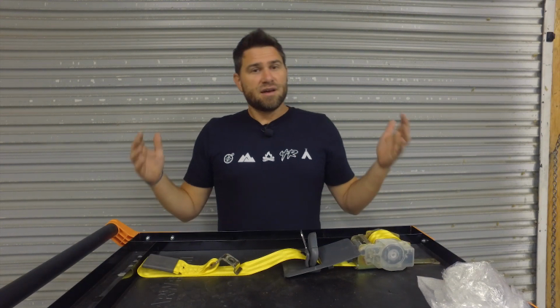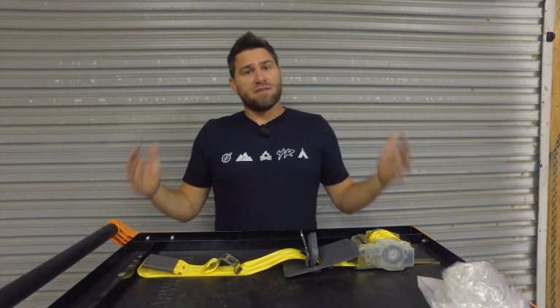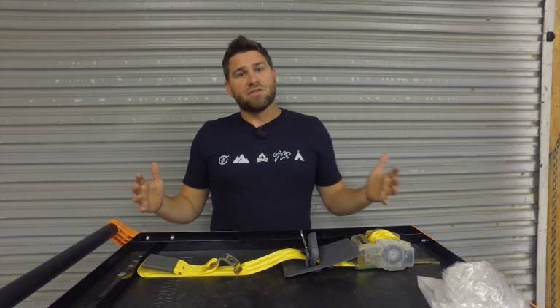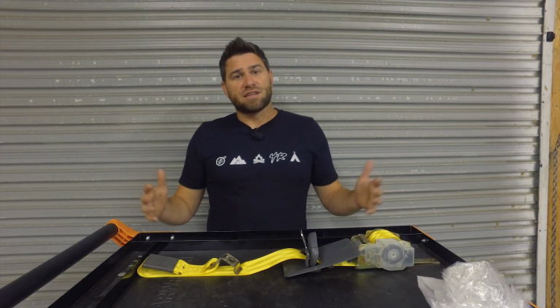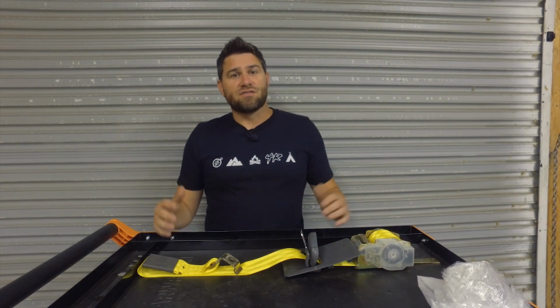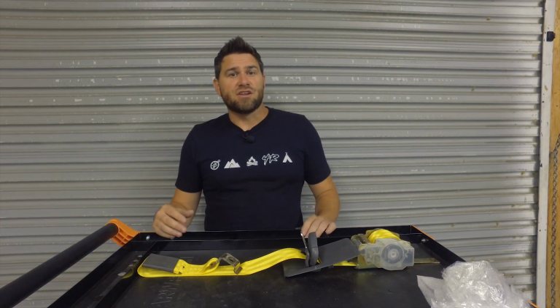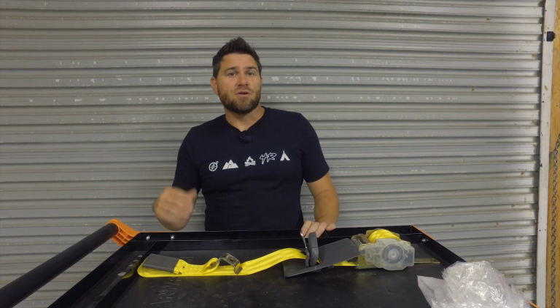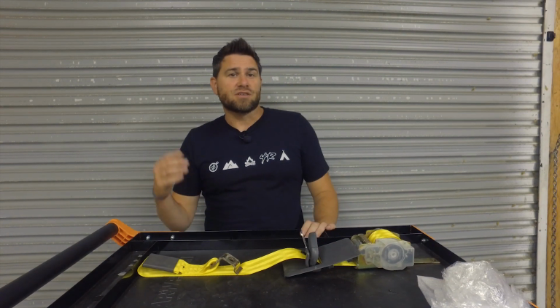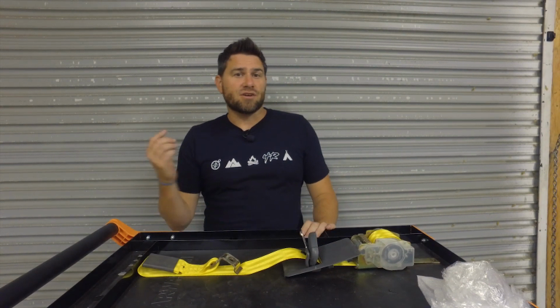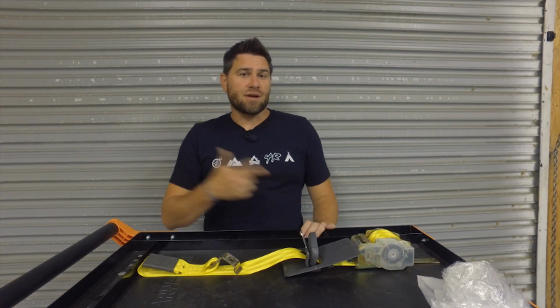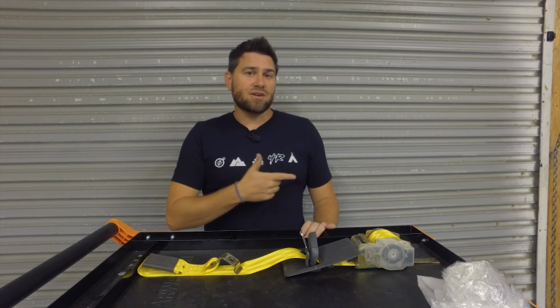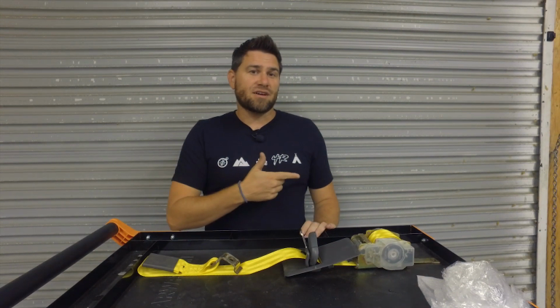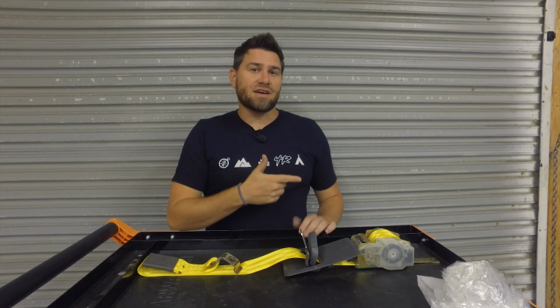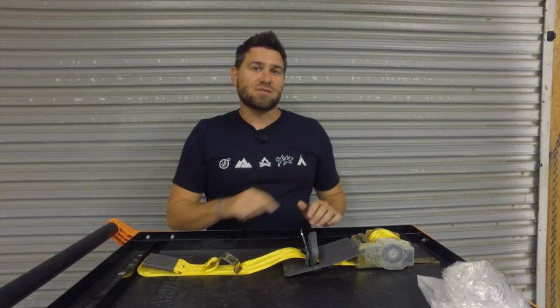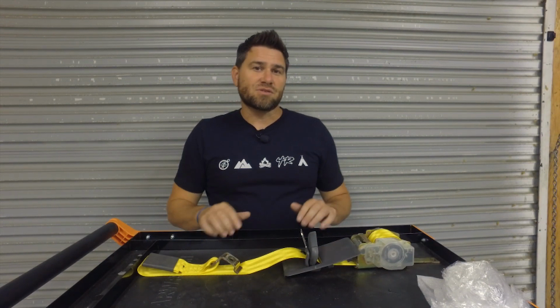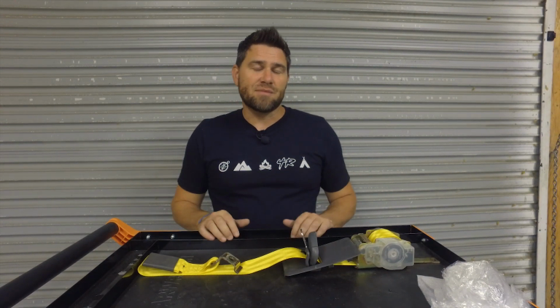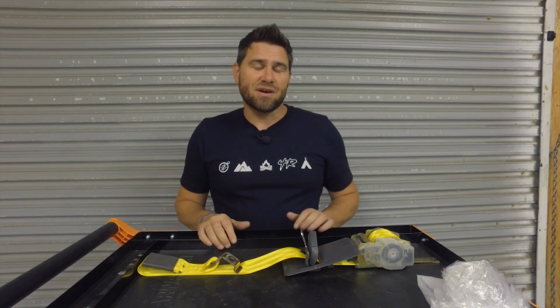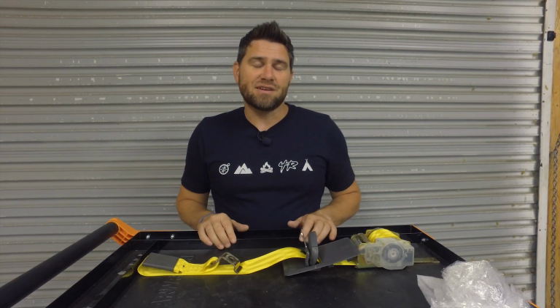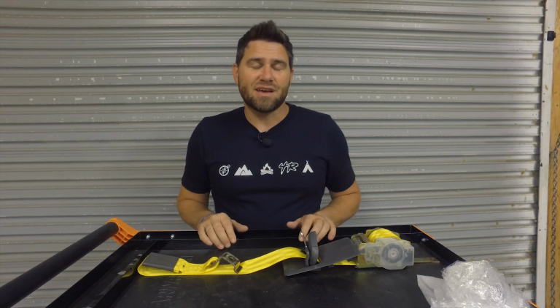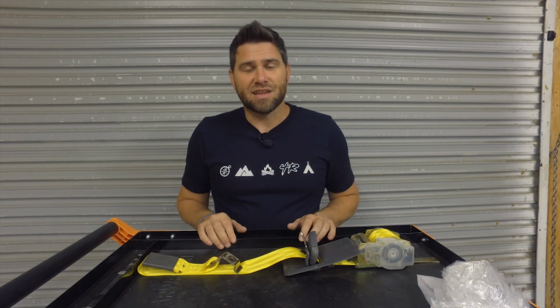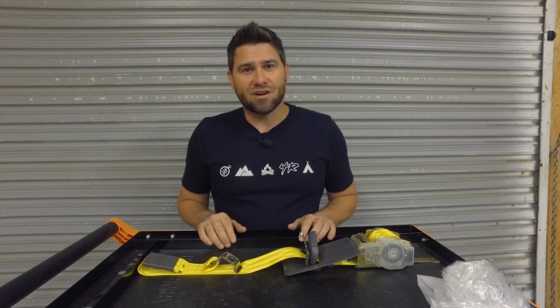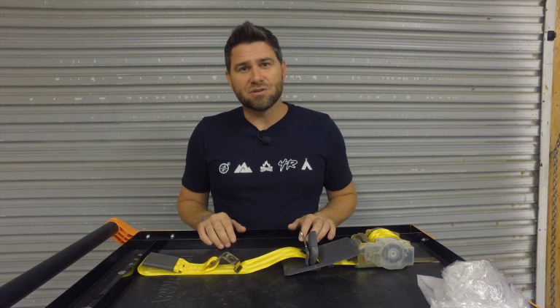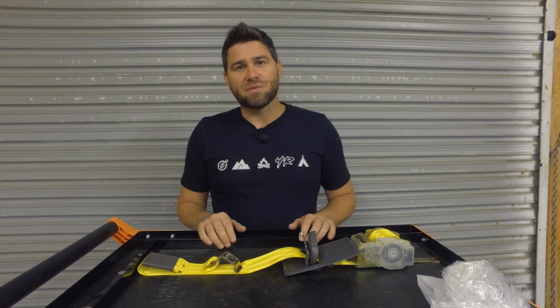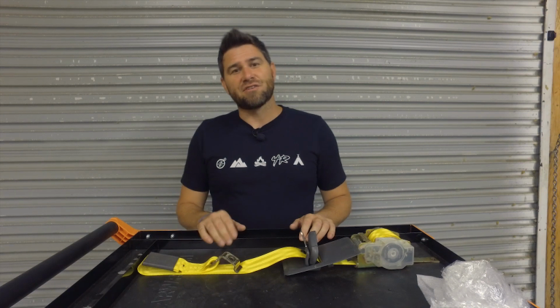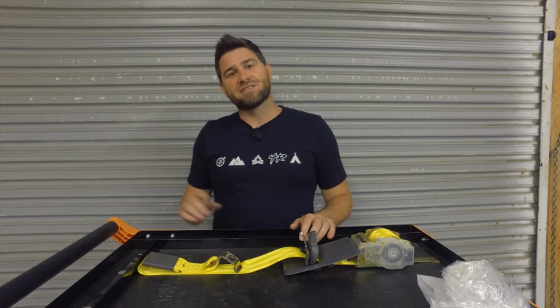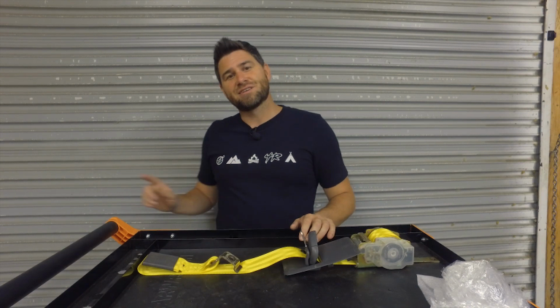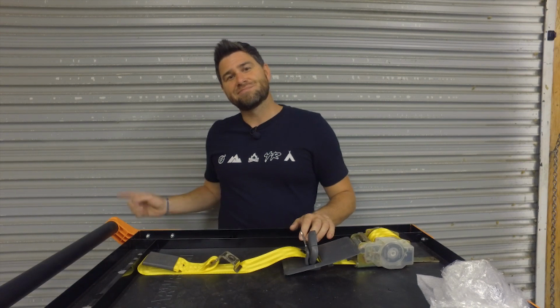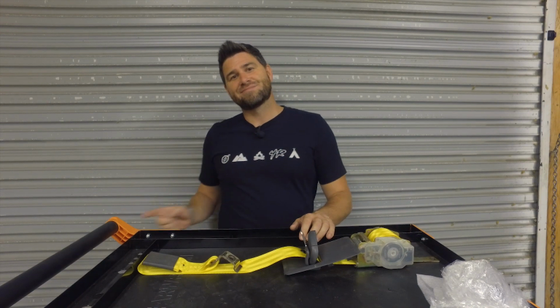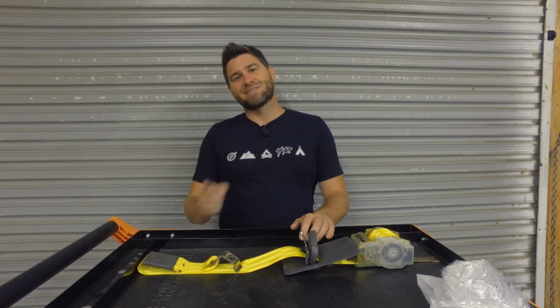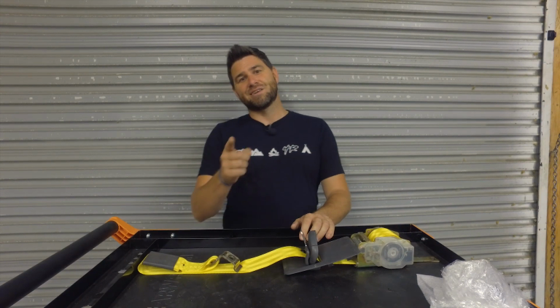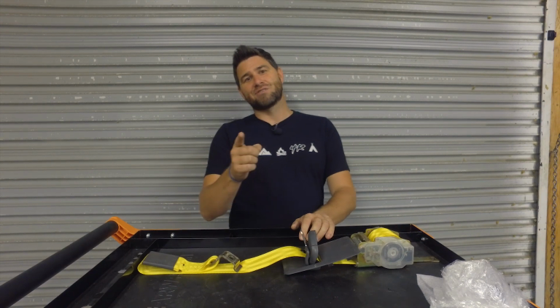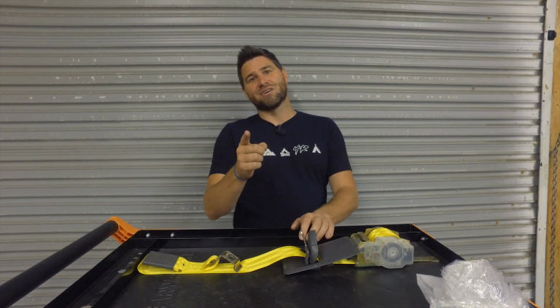If you like this video, make sure you're hammering down on that subscribe button. And as always, my friends, keep crawling.